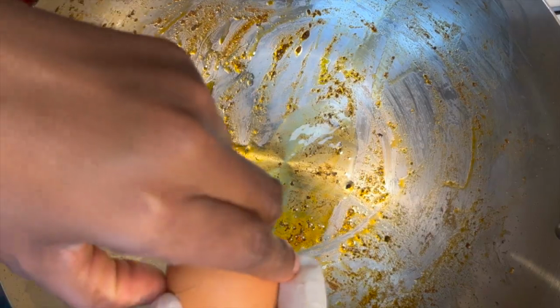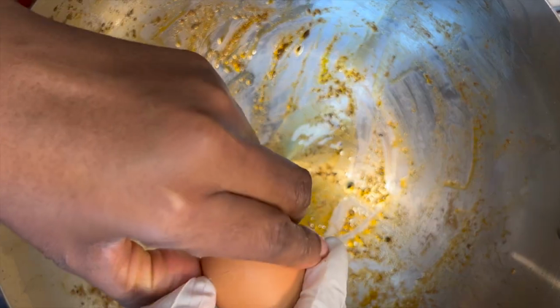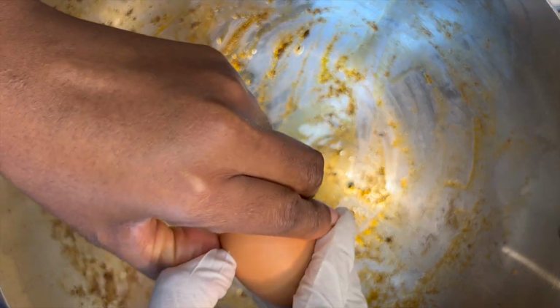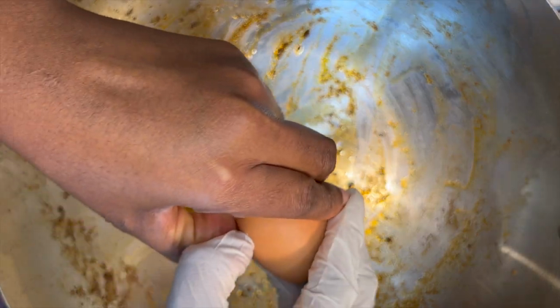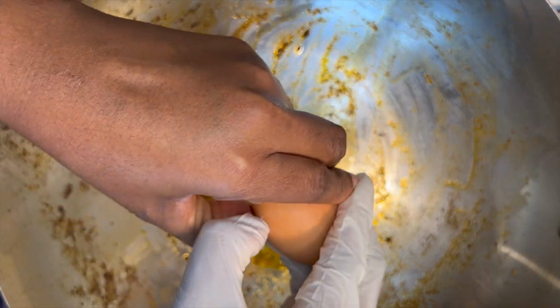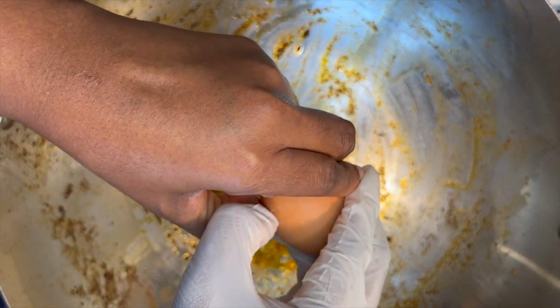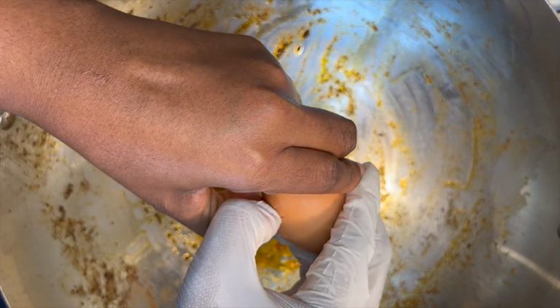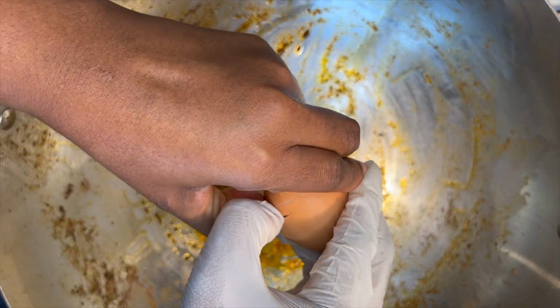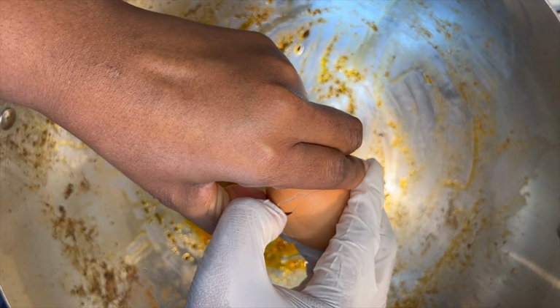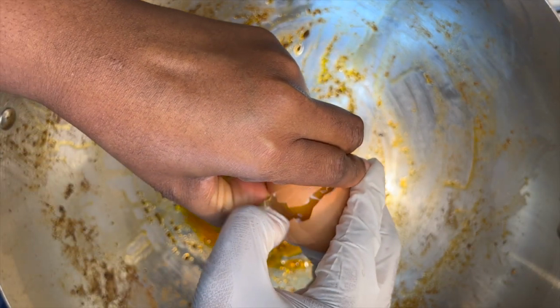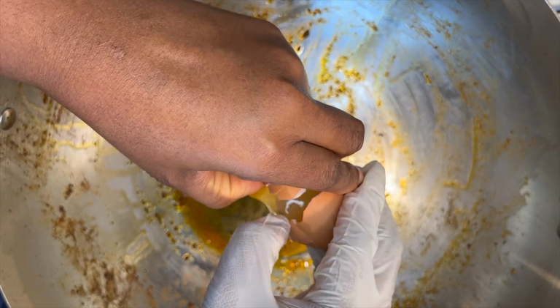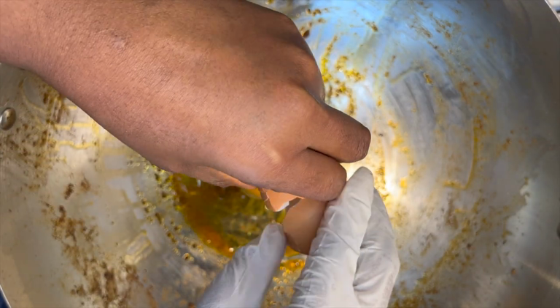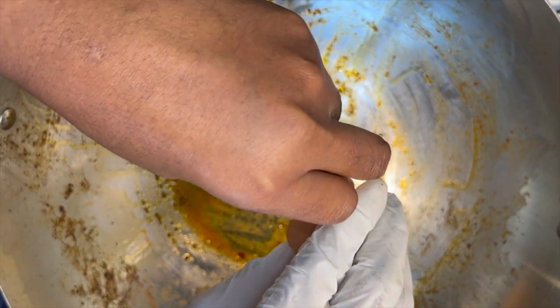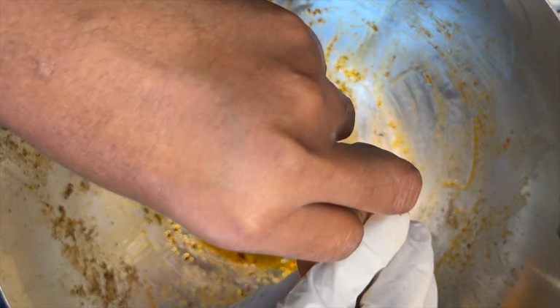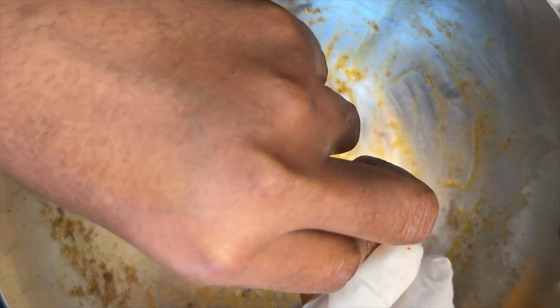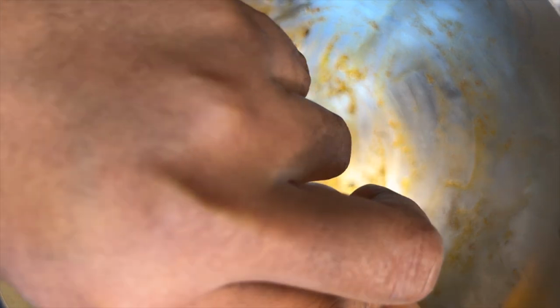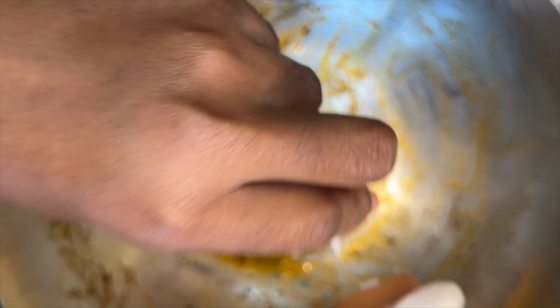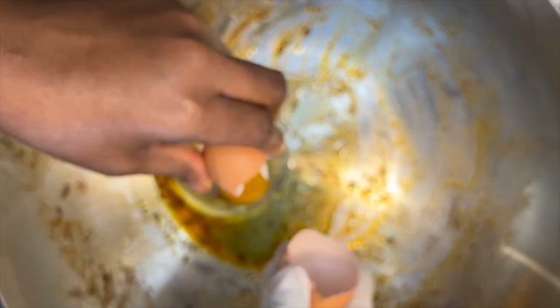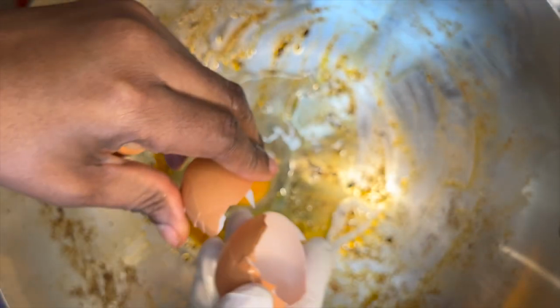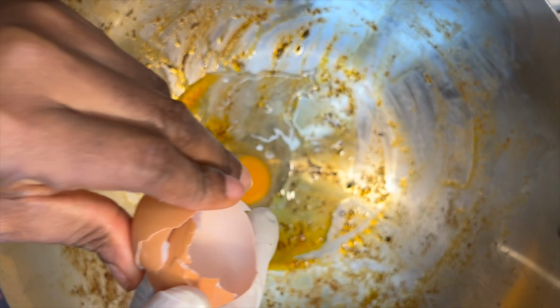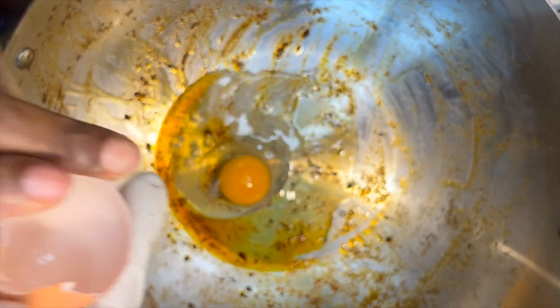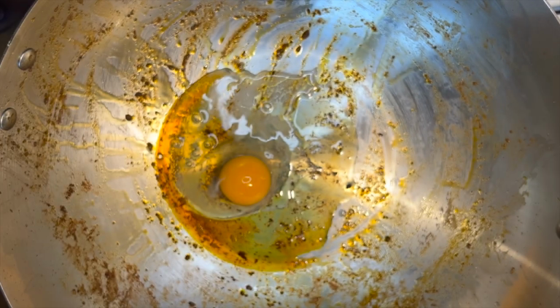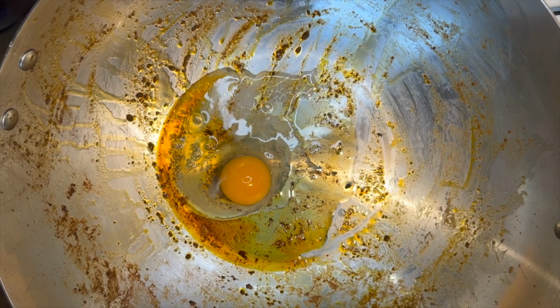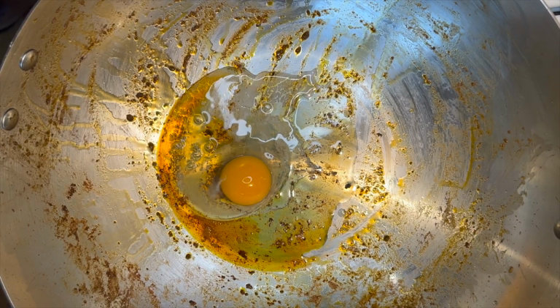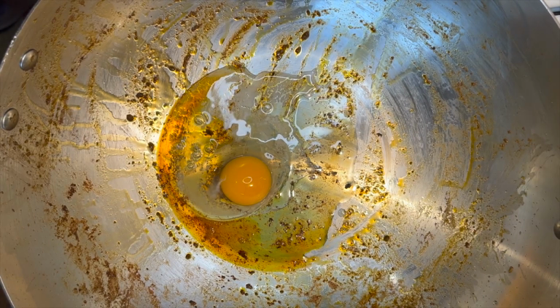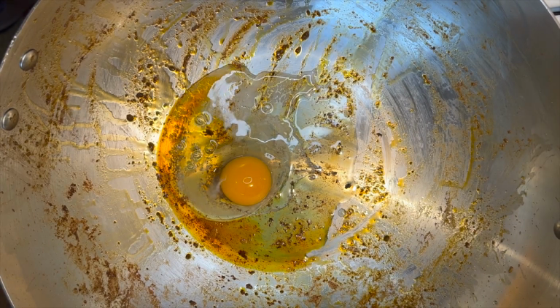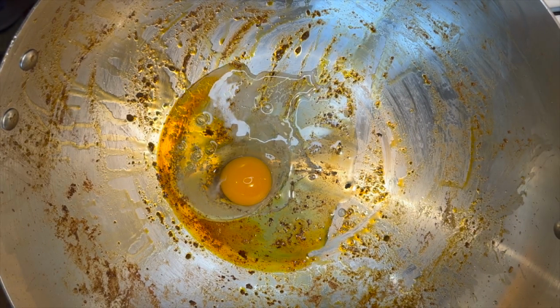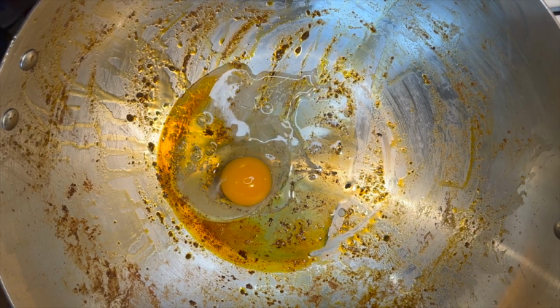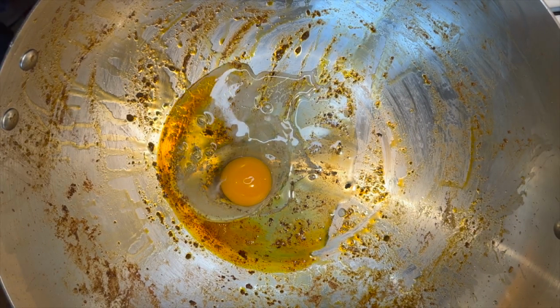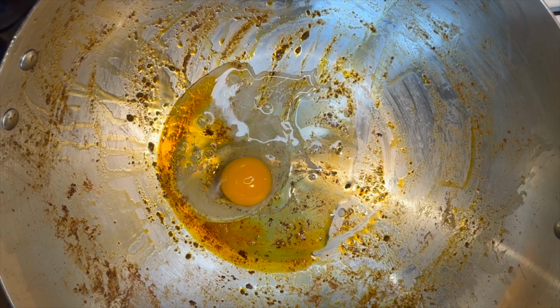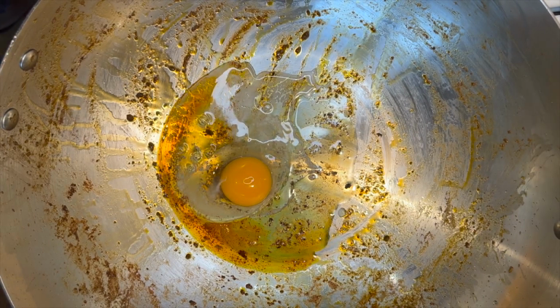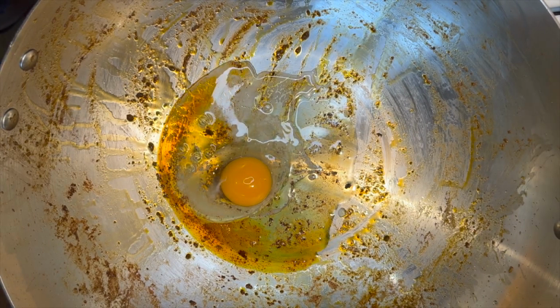I'll also go ahead and crack in some eggs and fry them, adding in some salt and some paprika.